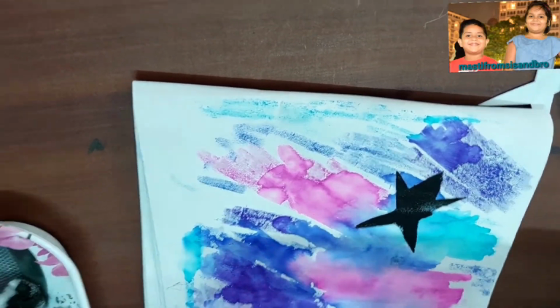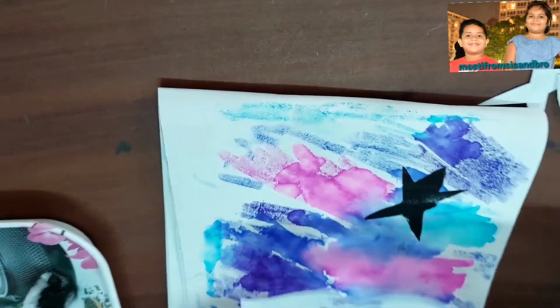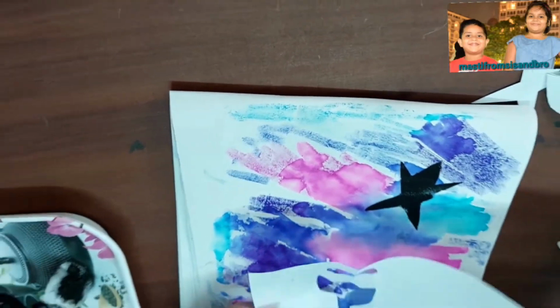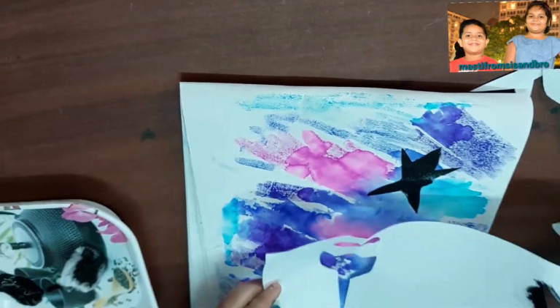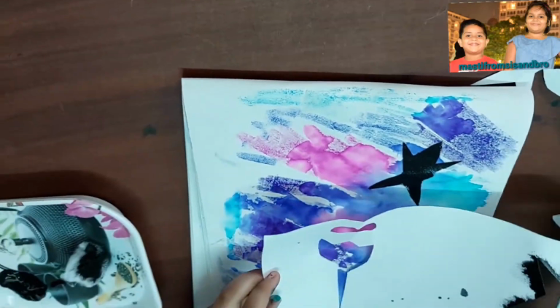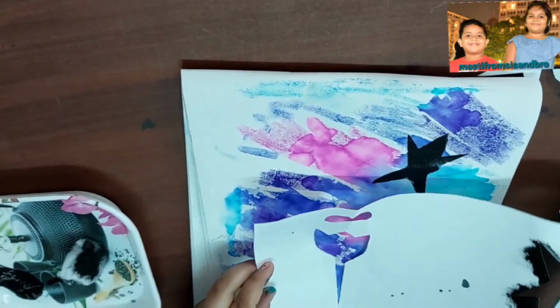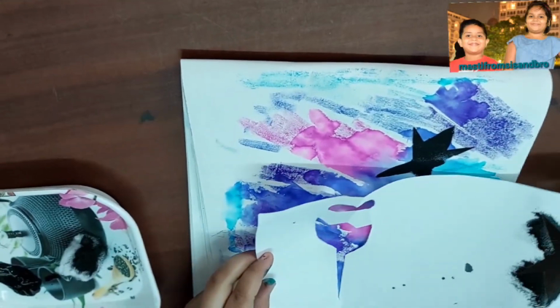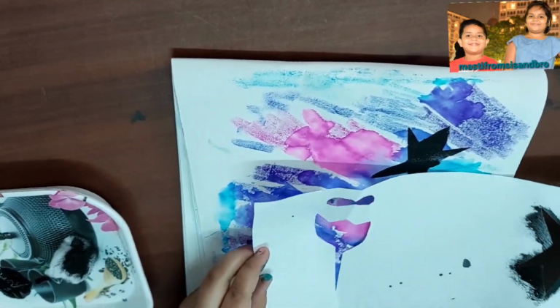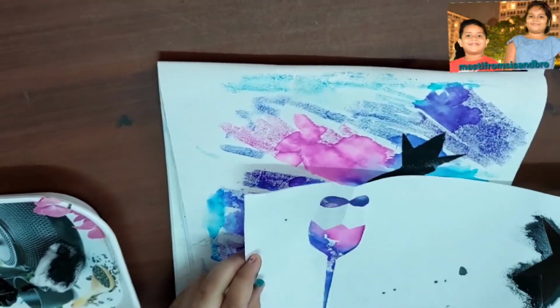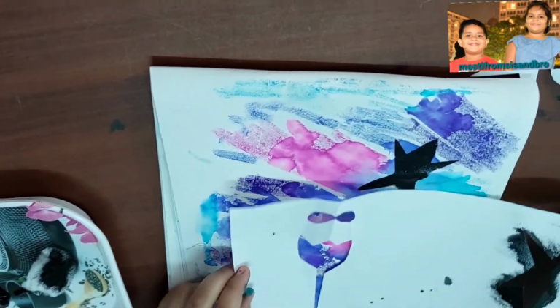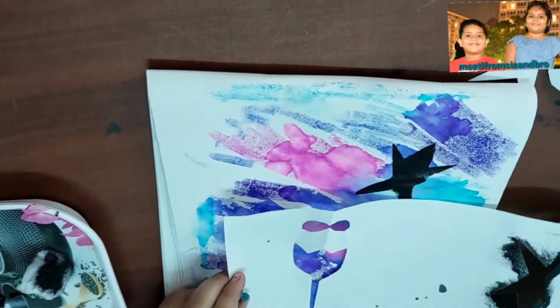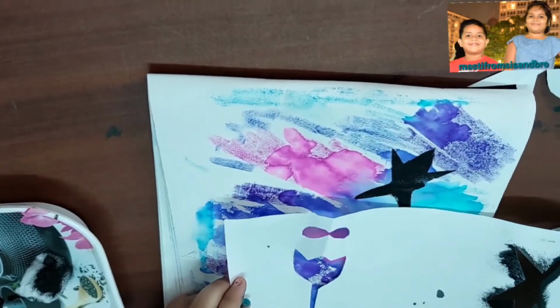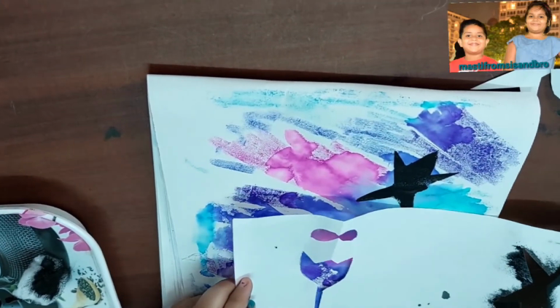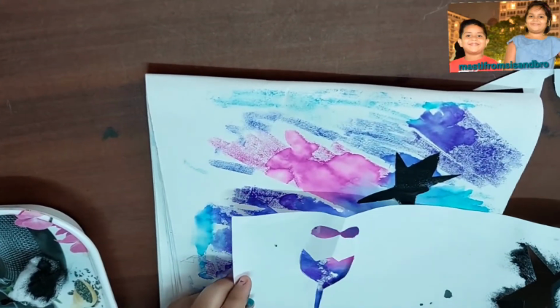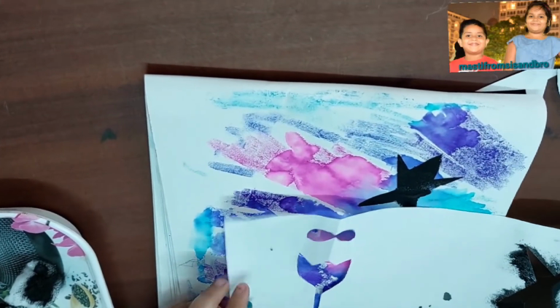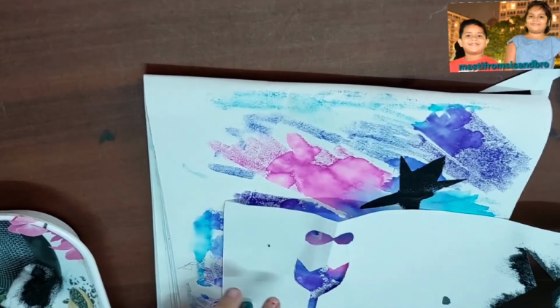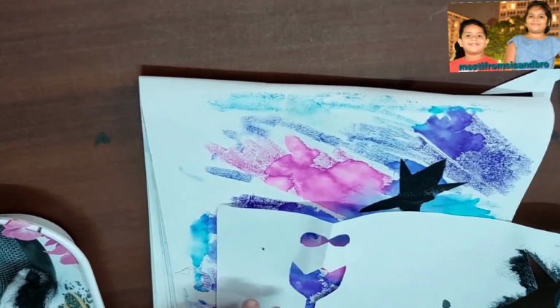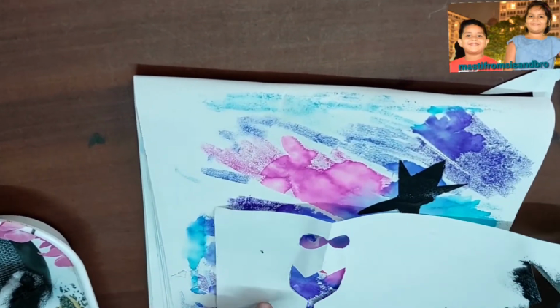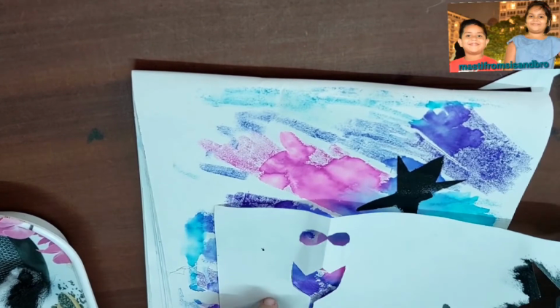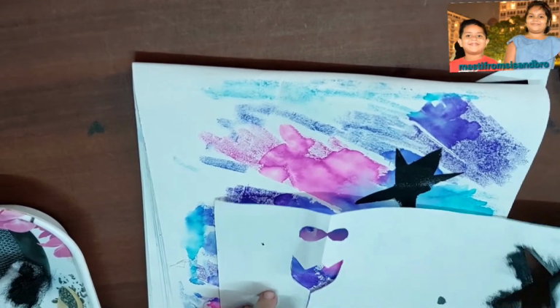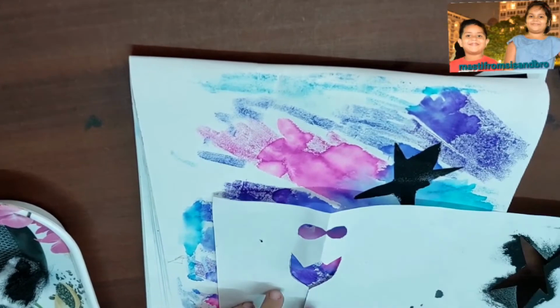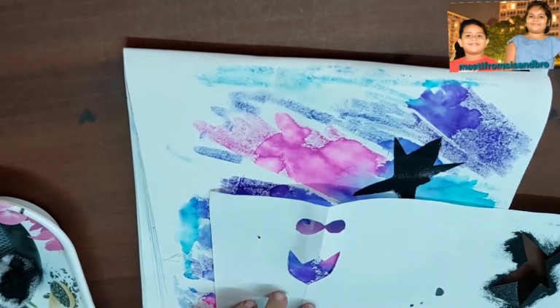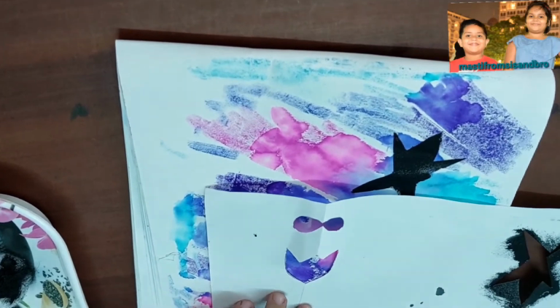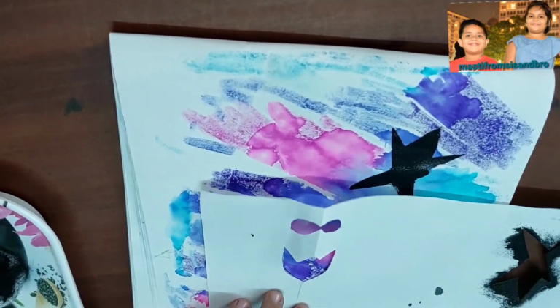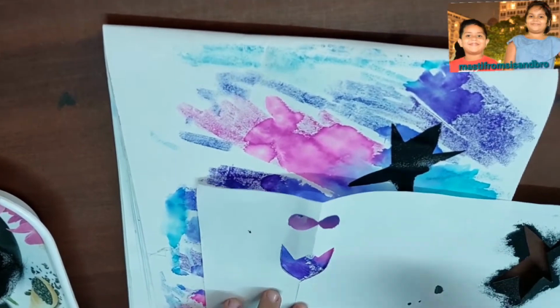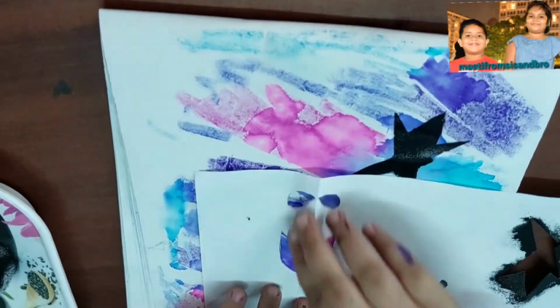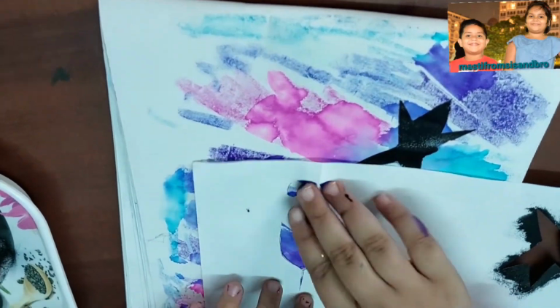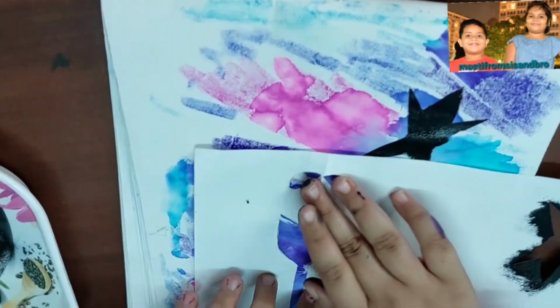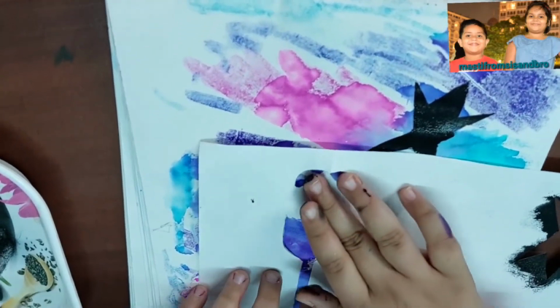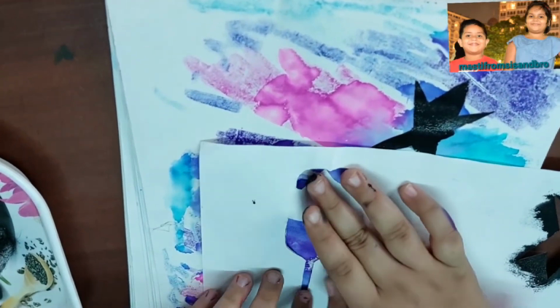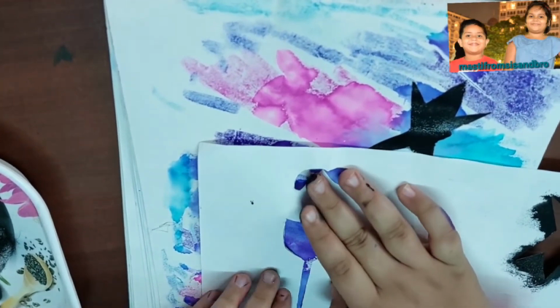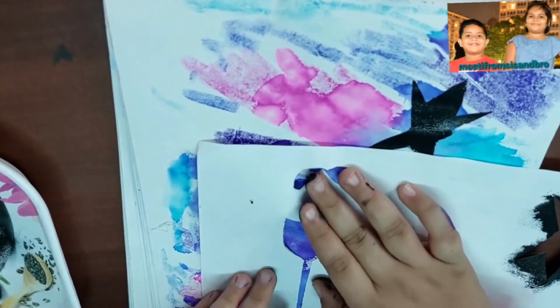It's done — I am opening it. See, it's a star shape! Now I am making the rose shape. Now I am sponging it.